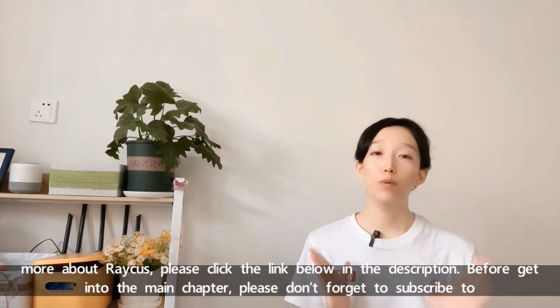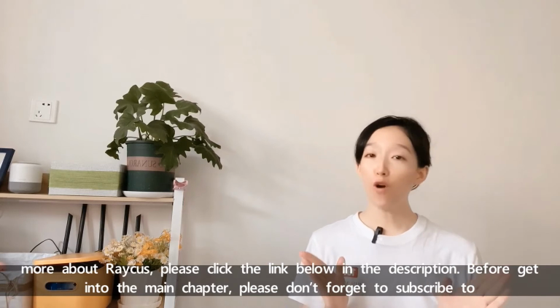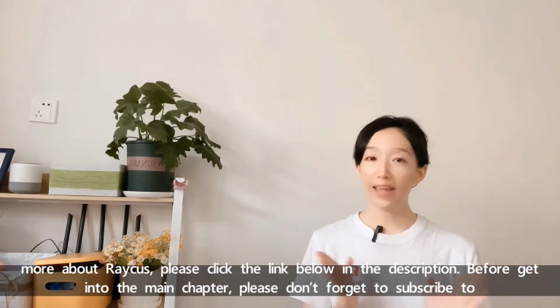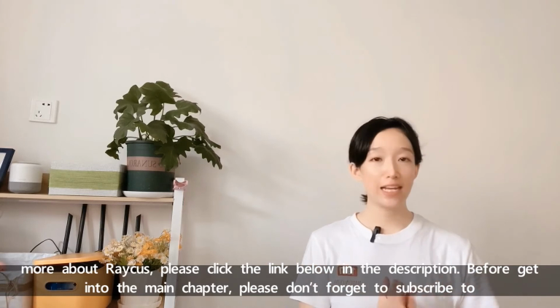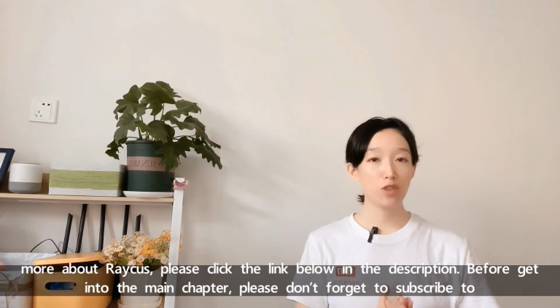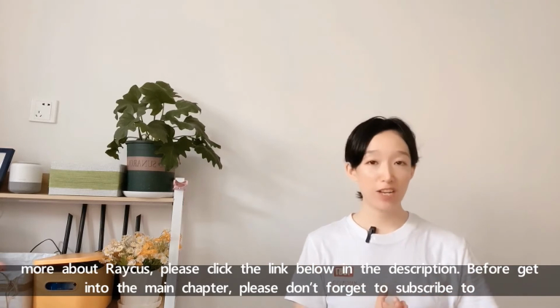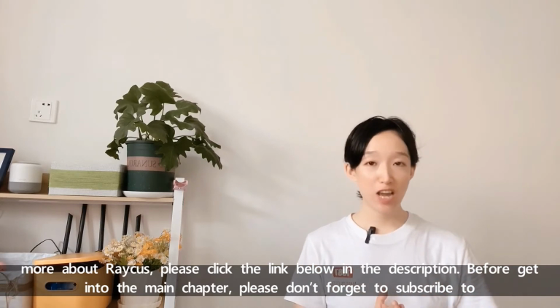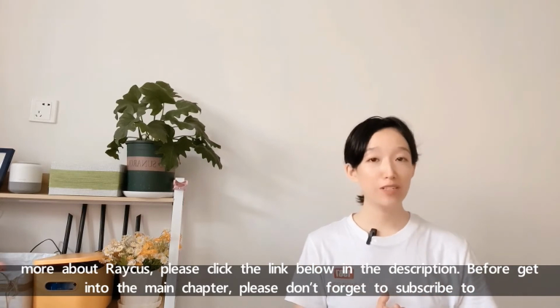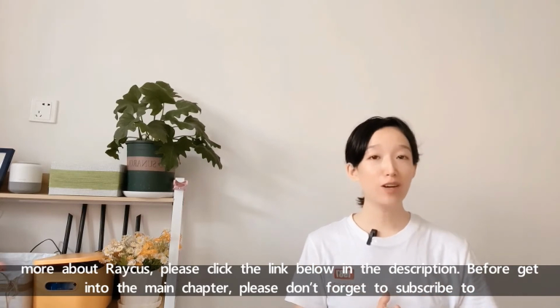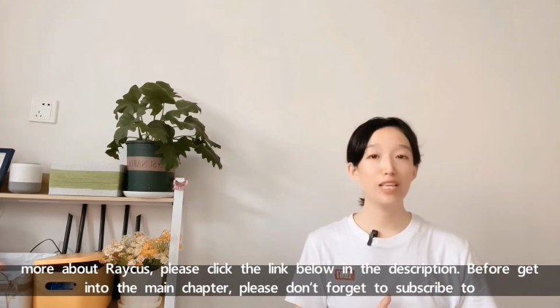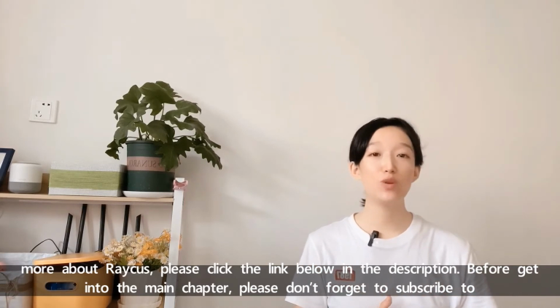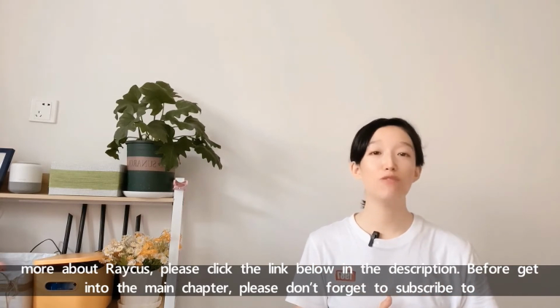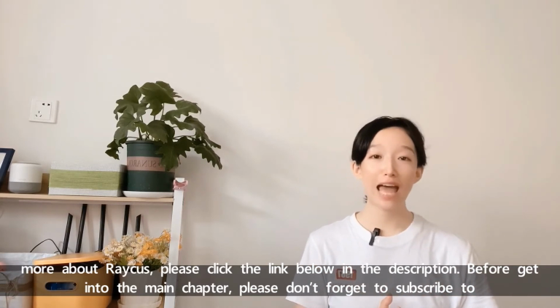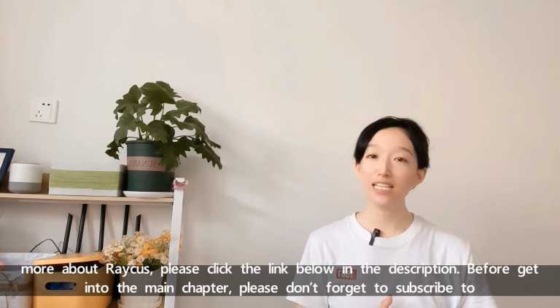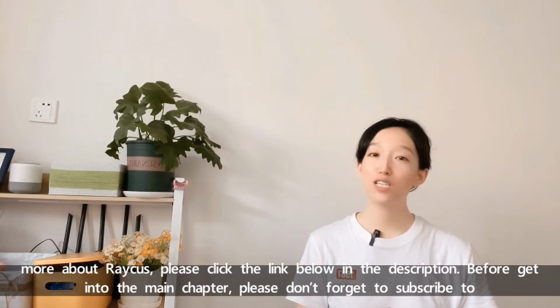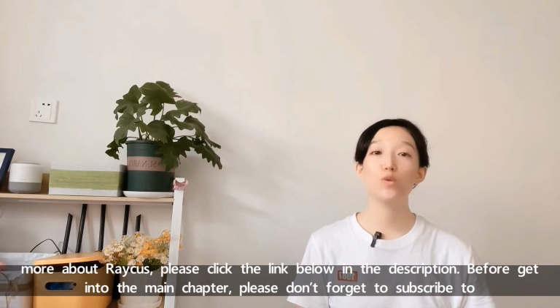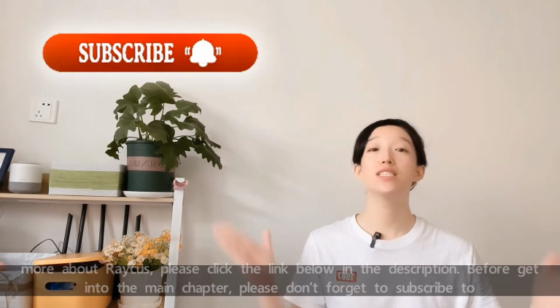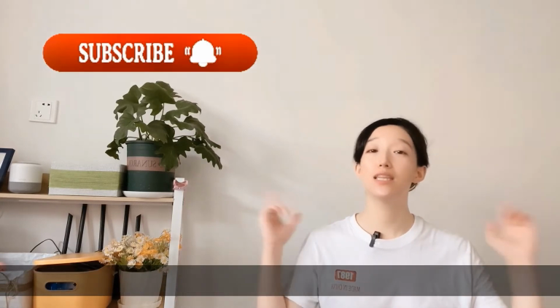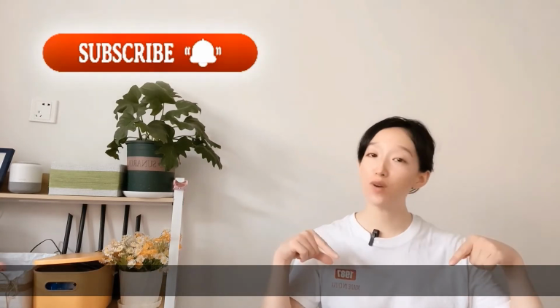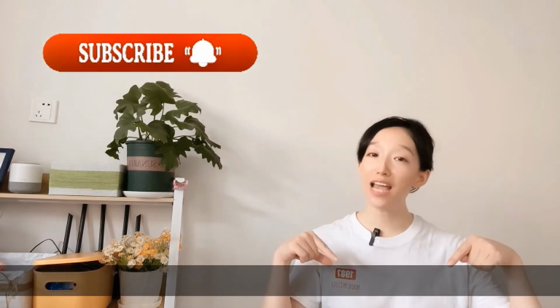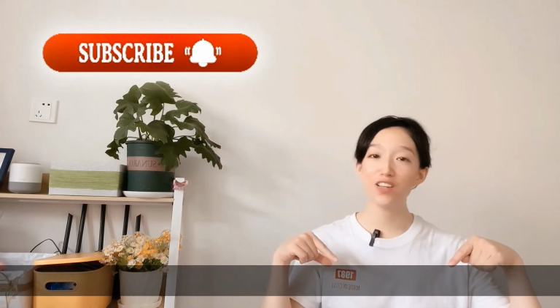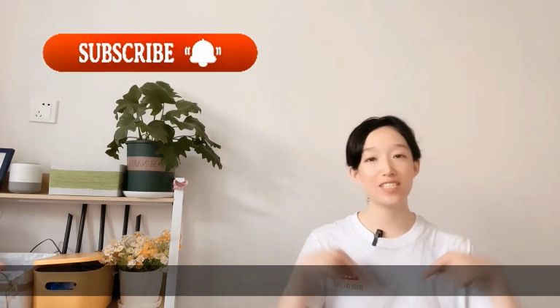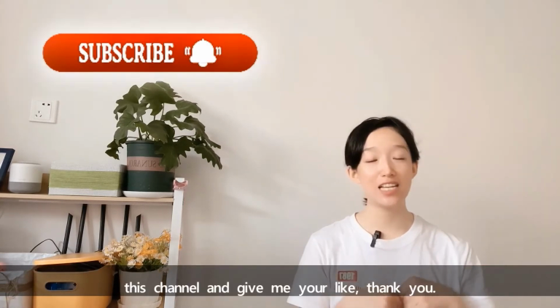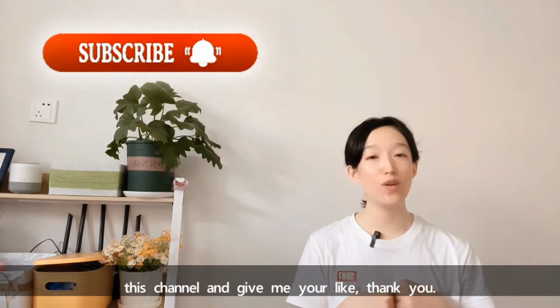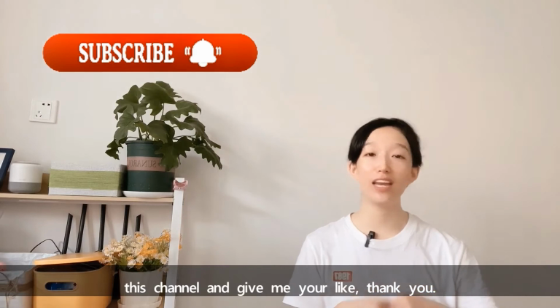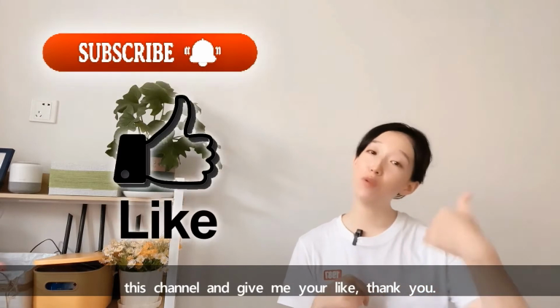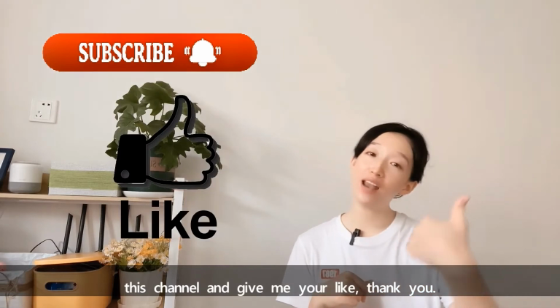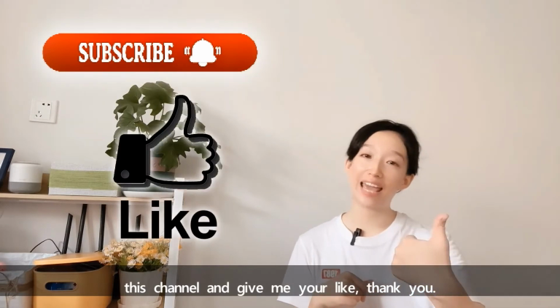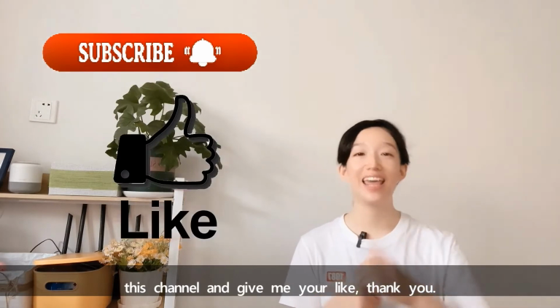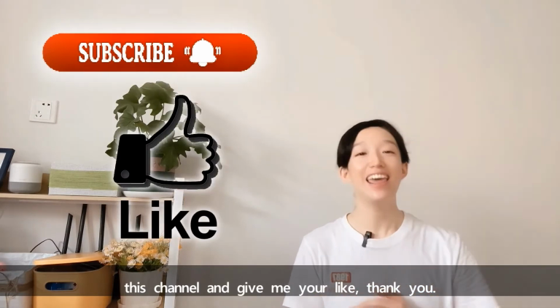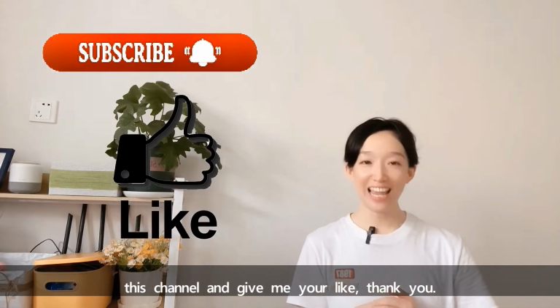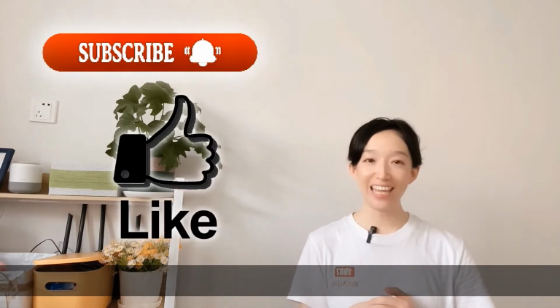Before getting into the main chapter, please don't forget to subscribe to this channel and give a like. Thank you.